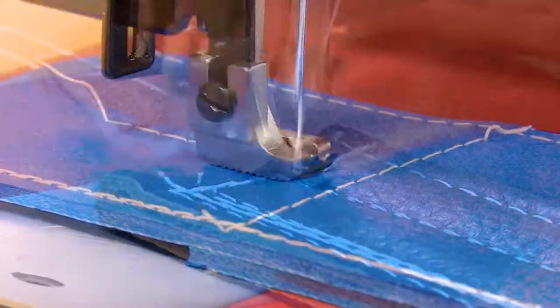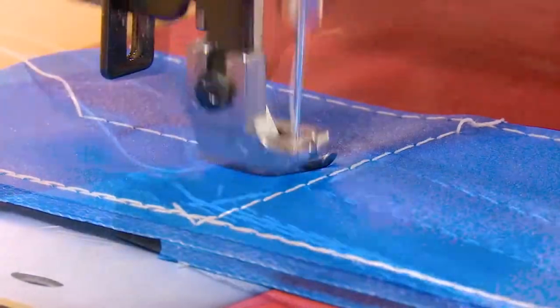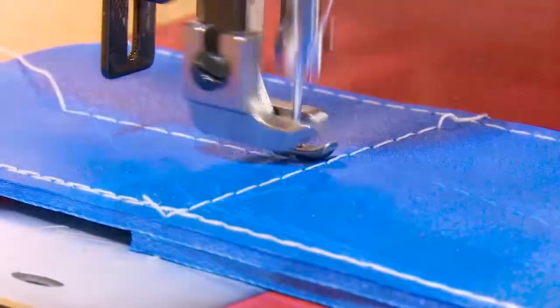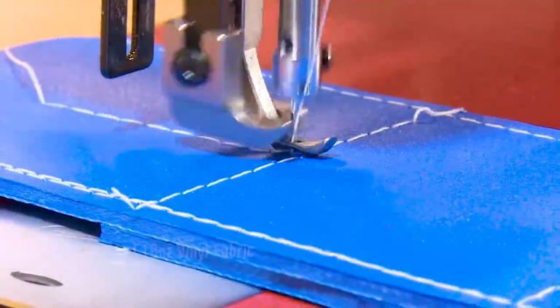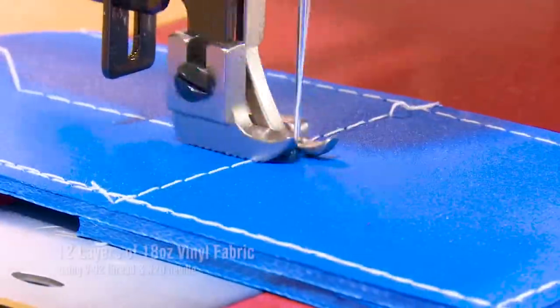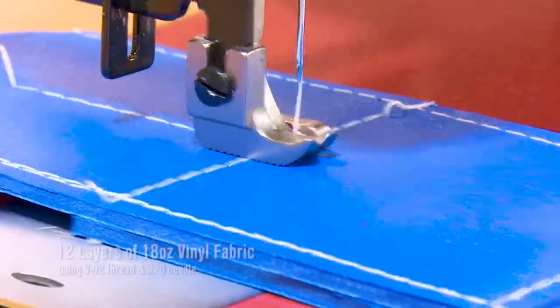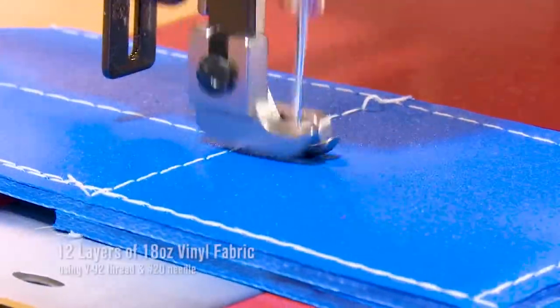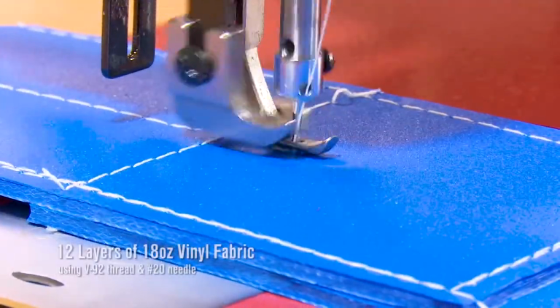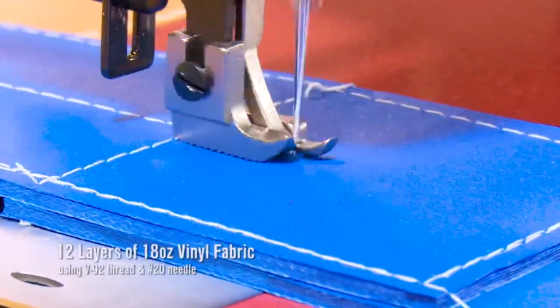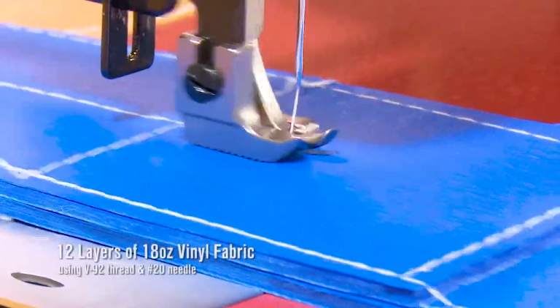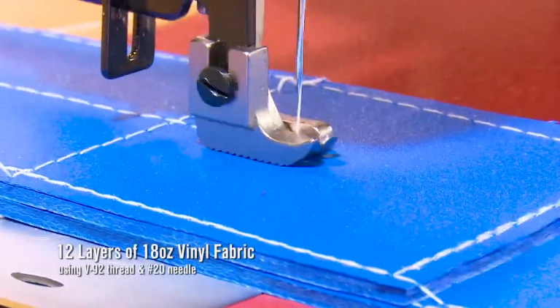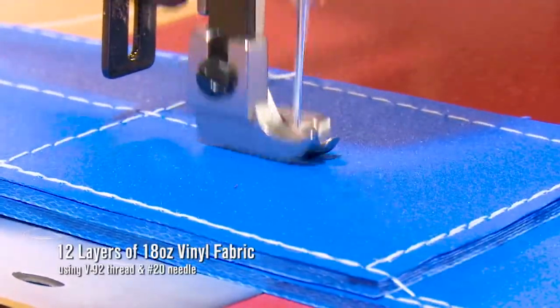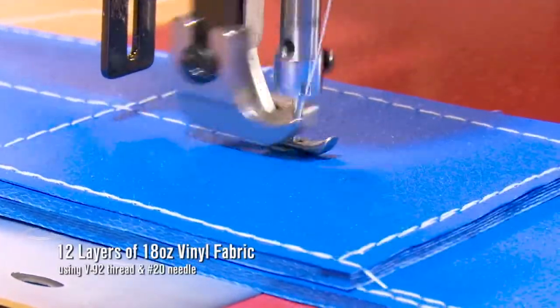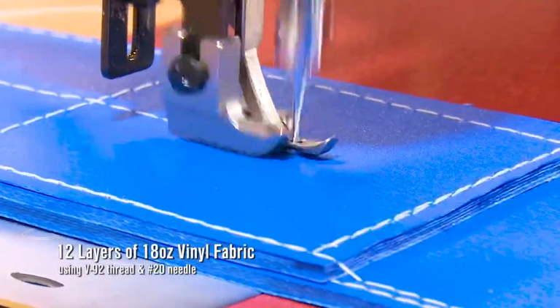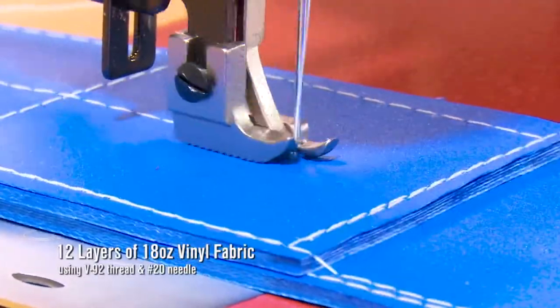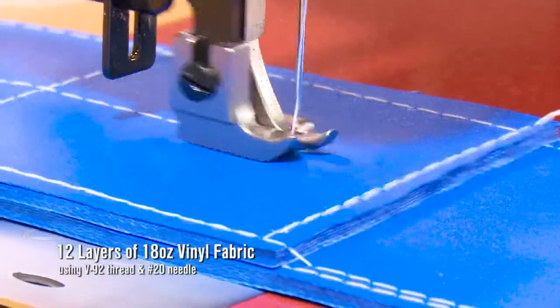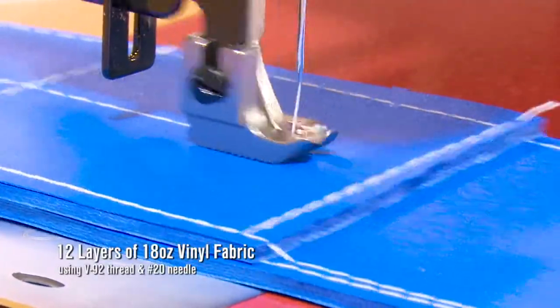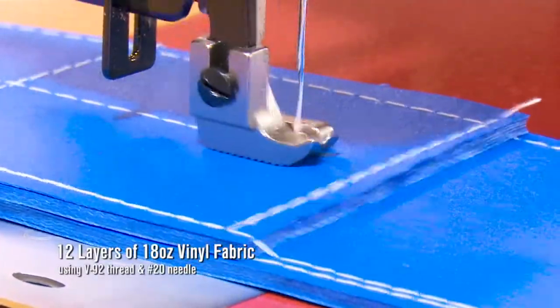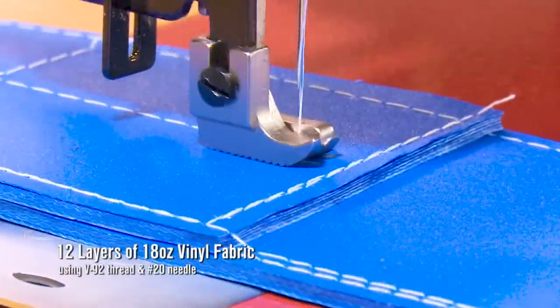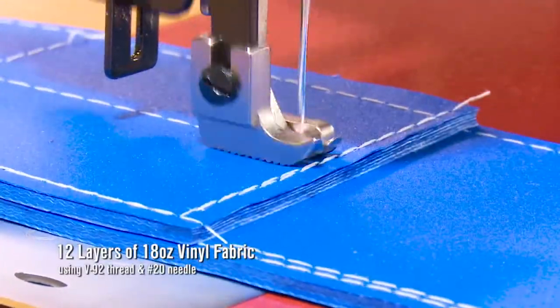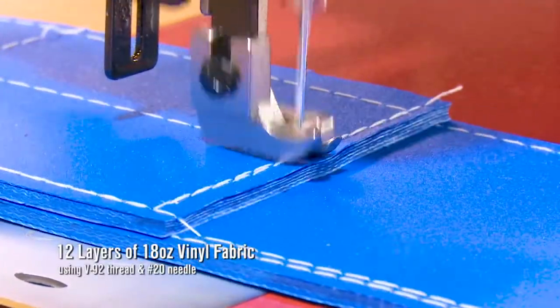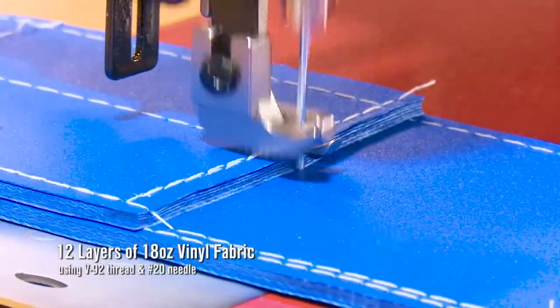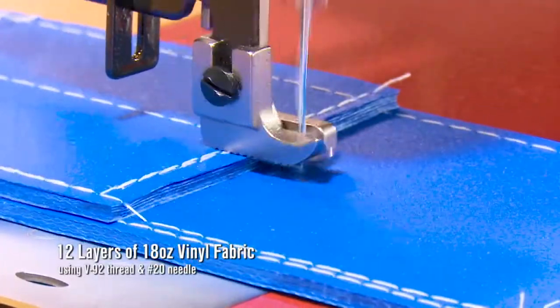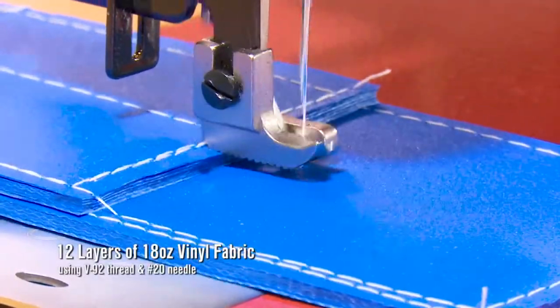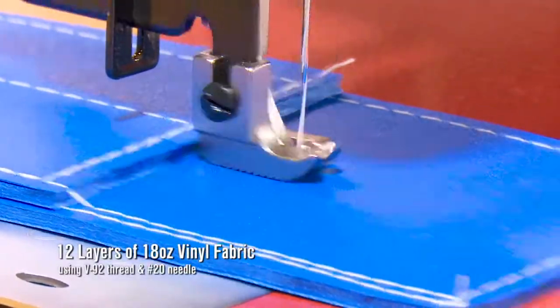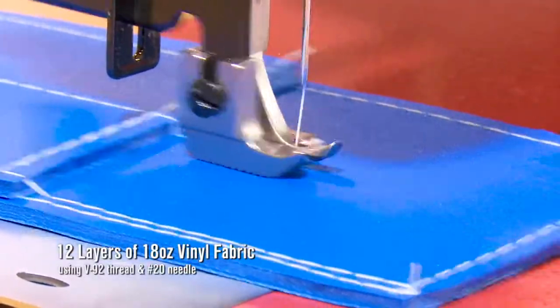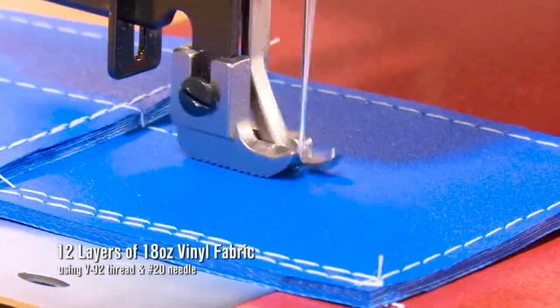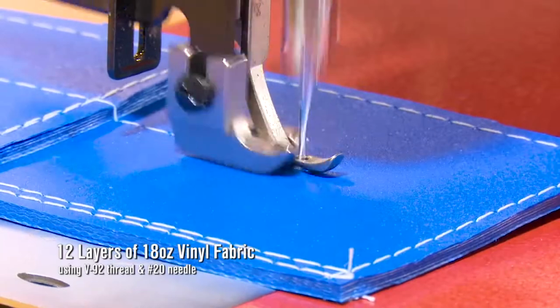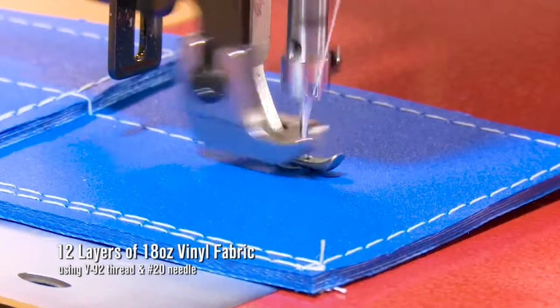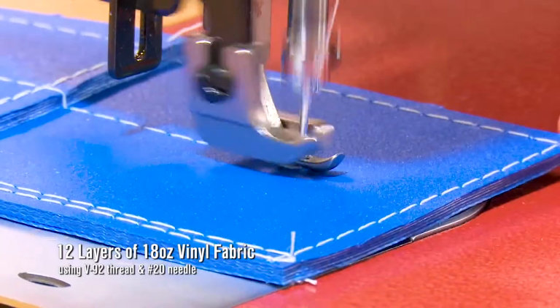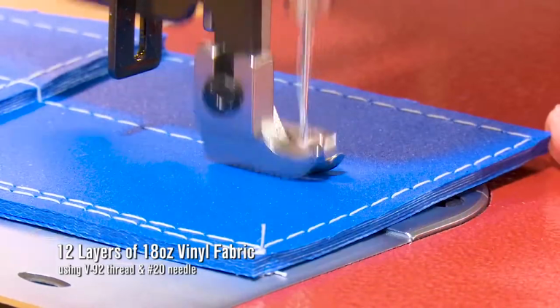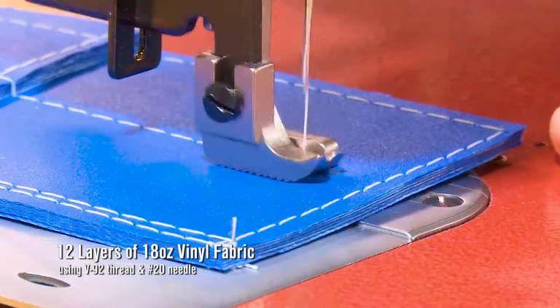Click the link at the top right to see a full sewing machine demo of the Ultrafeed LS1 model.